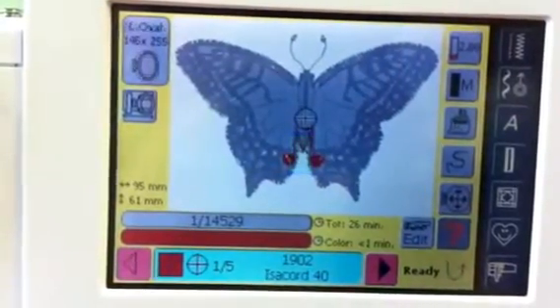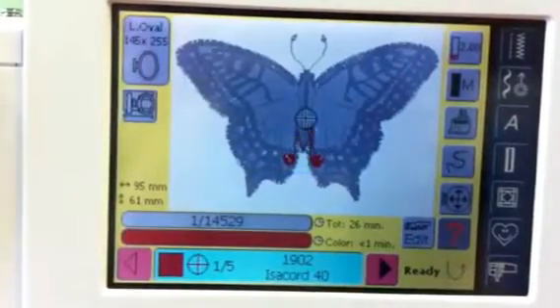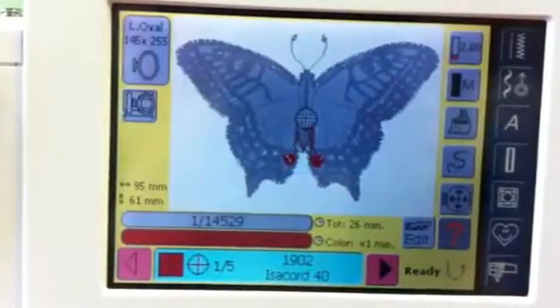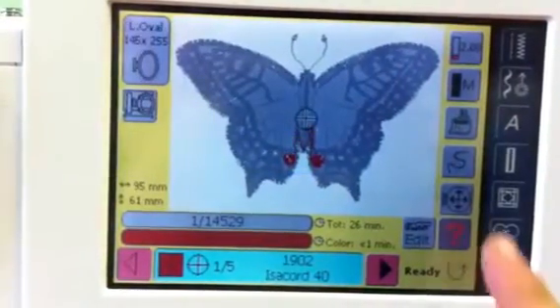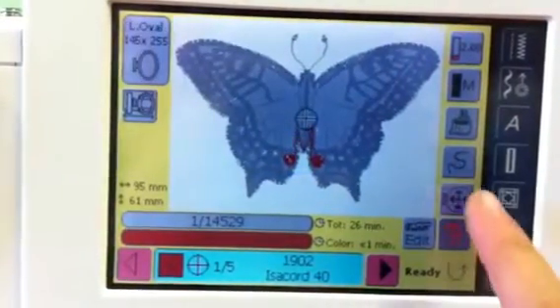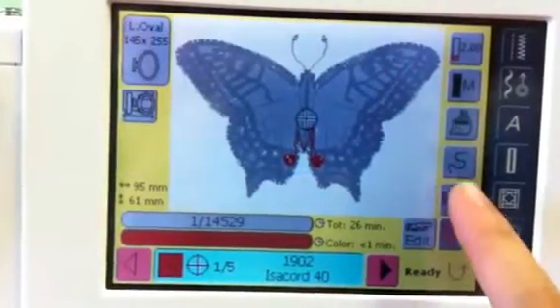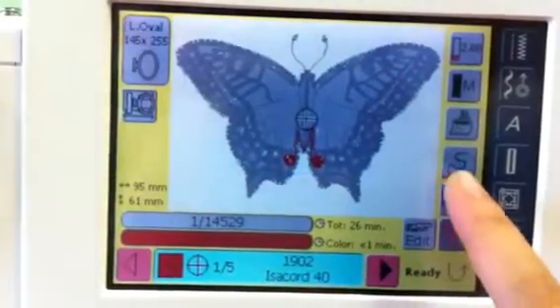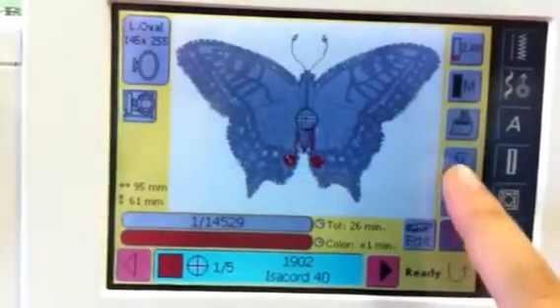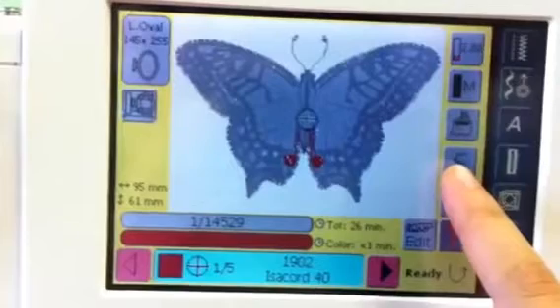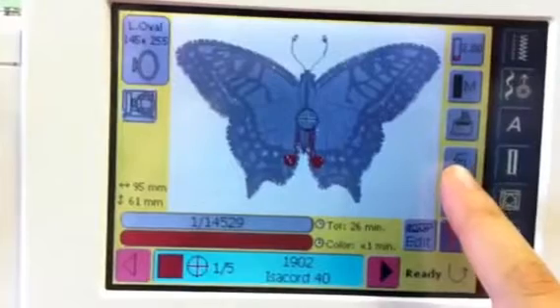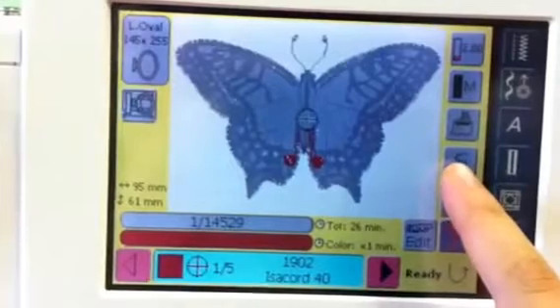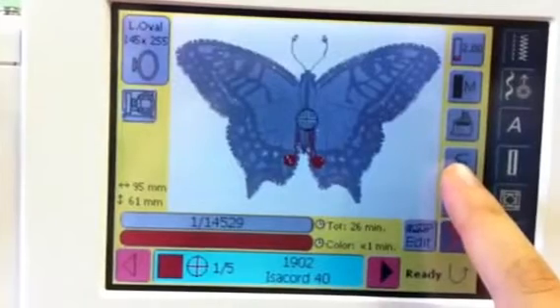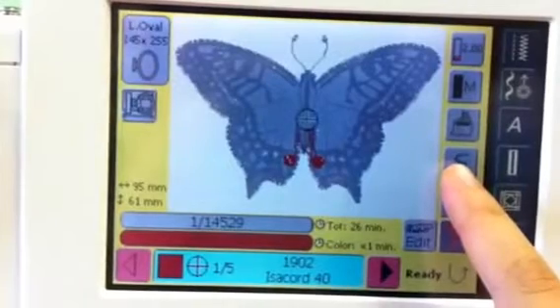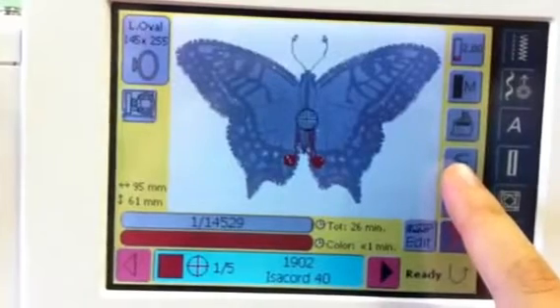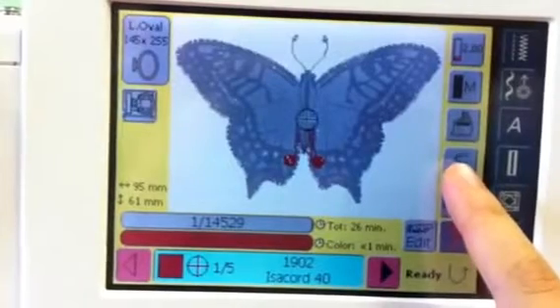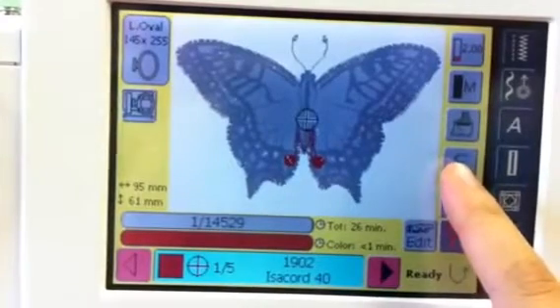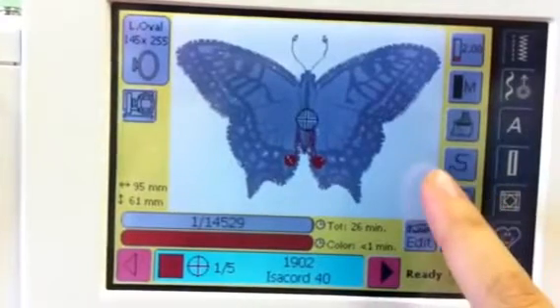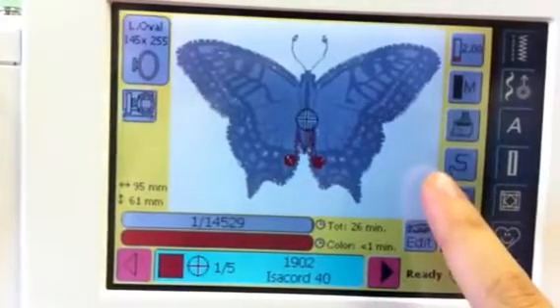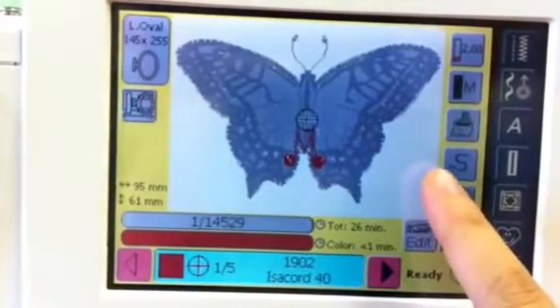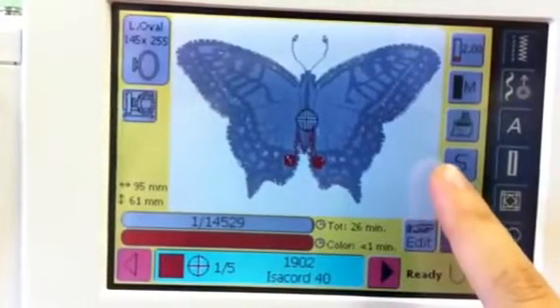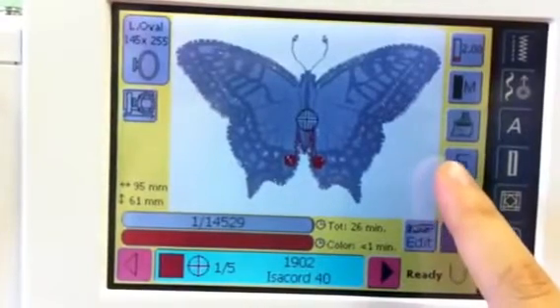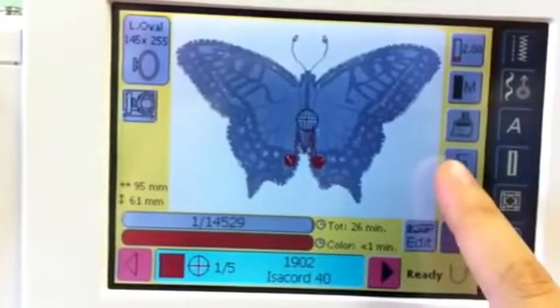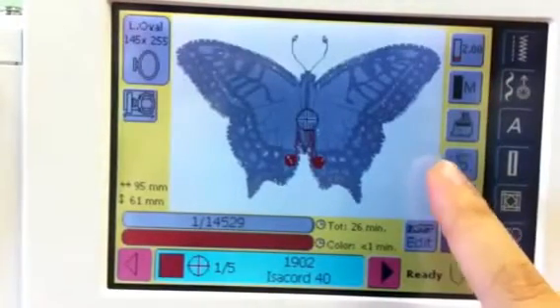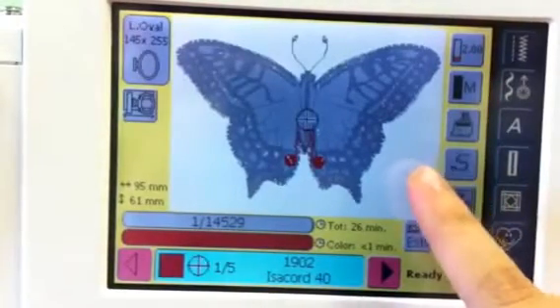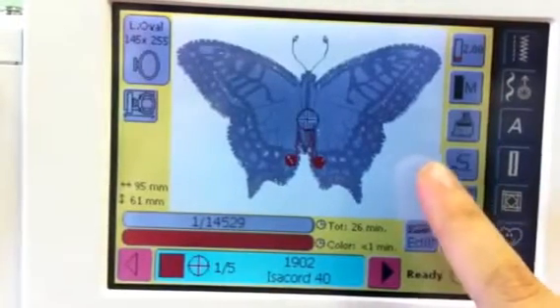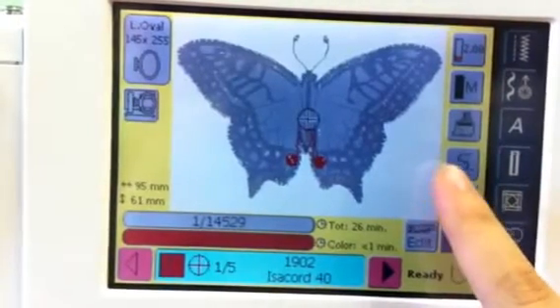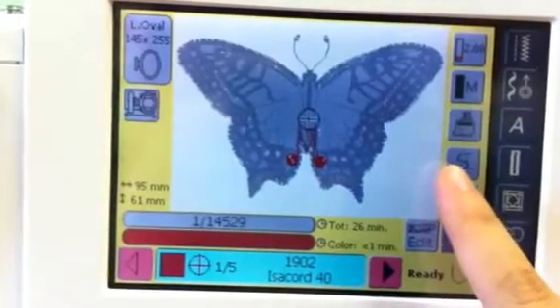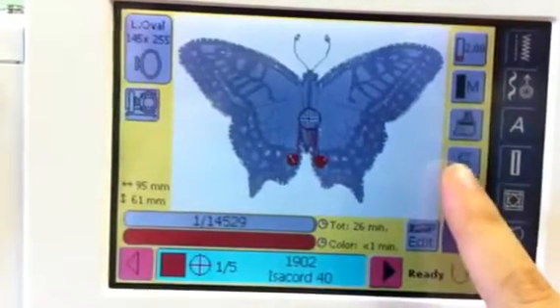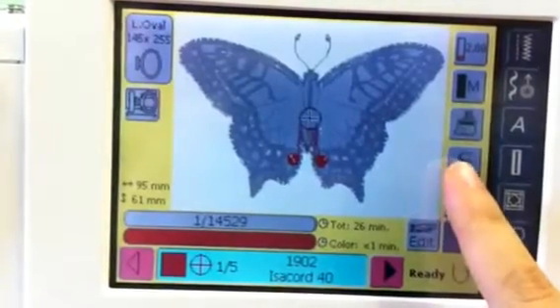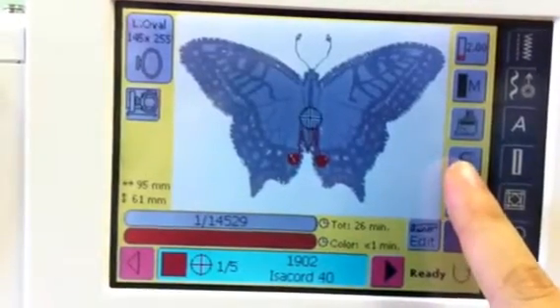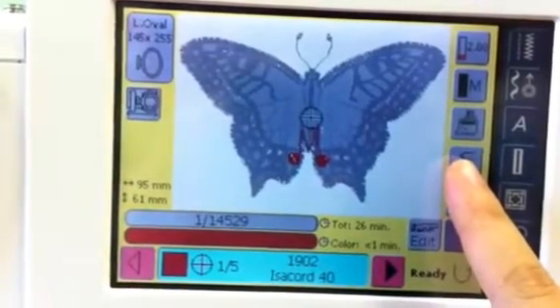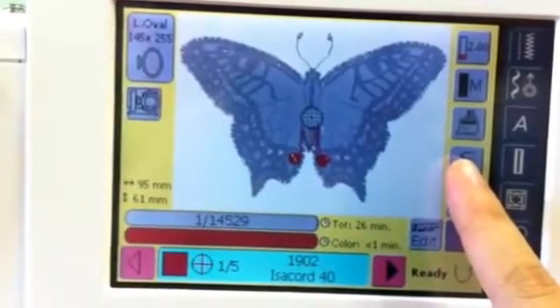If you want to advance by a few stitches at a time, or back up if you break your thread, you press this S button.